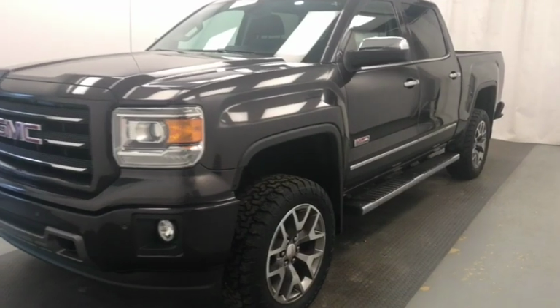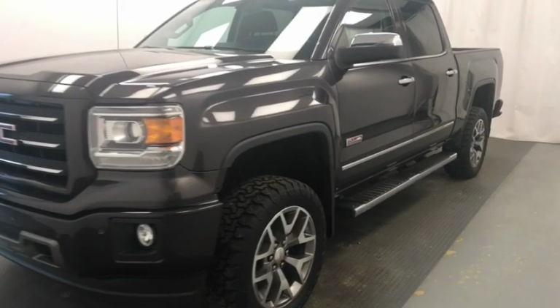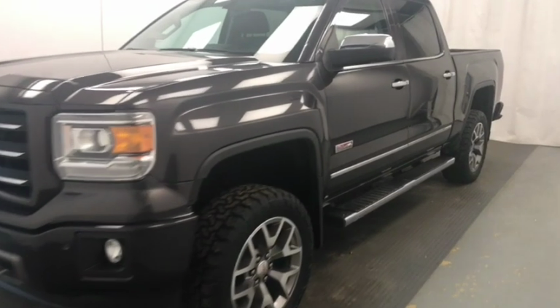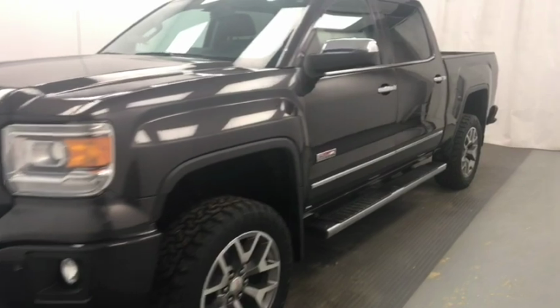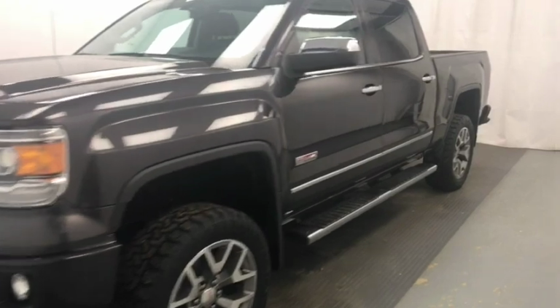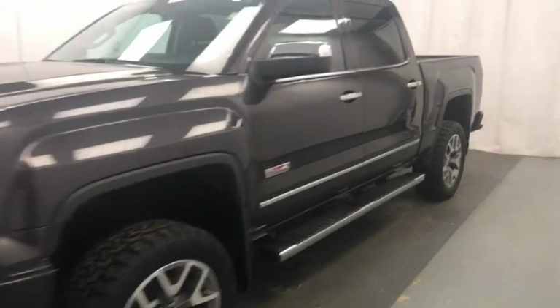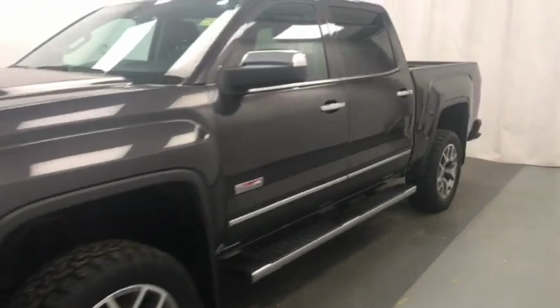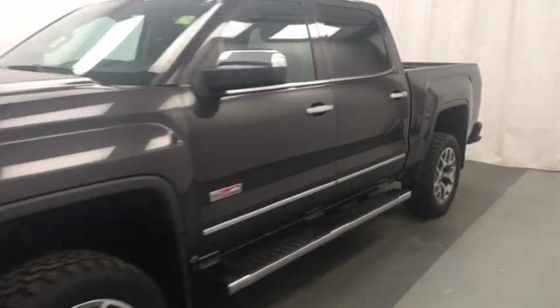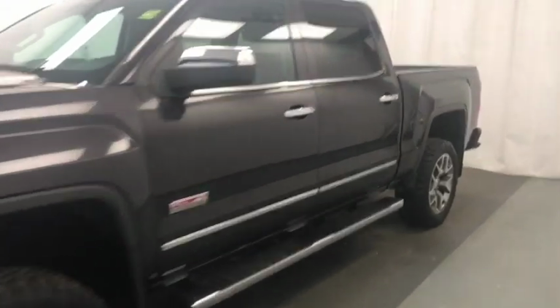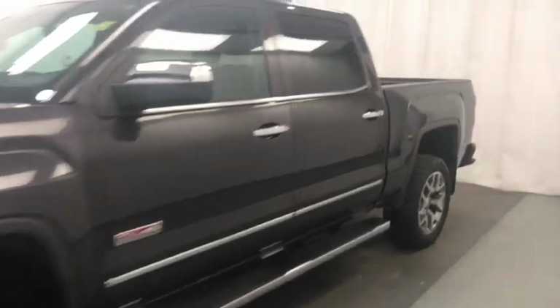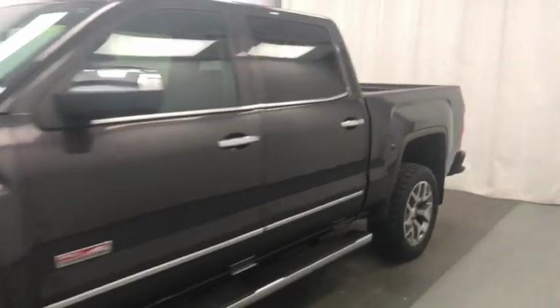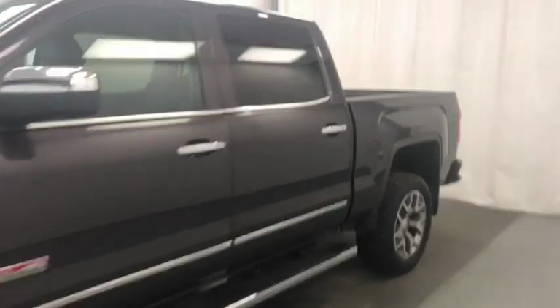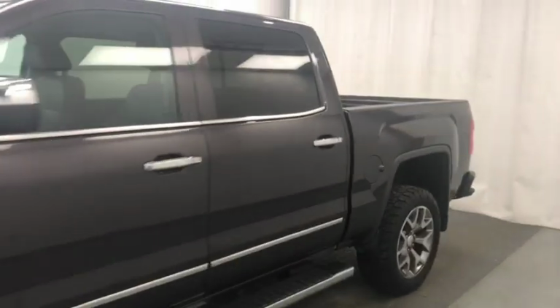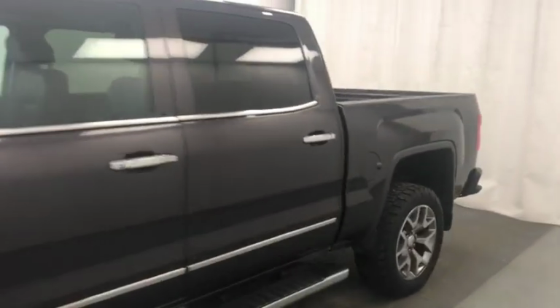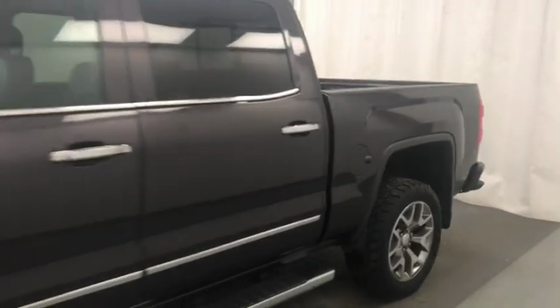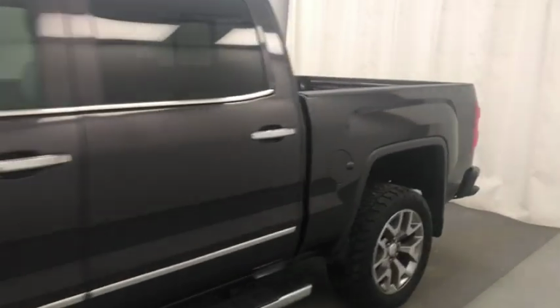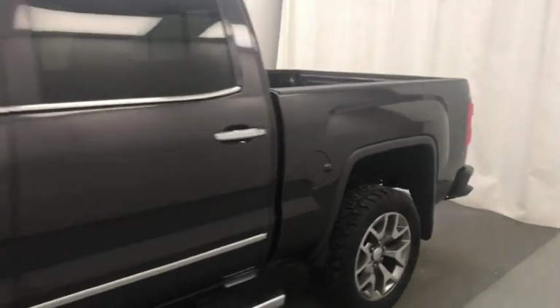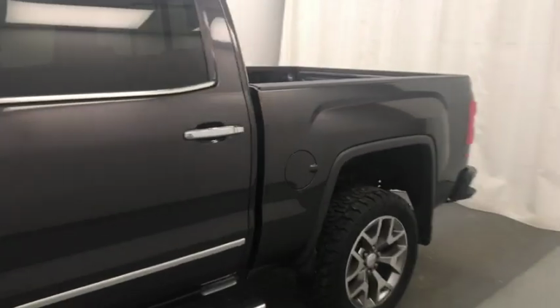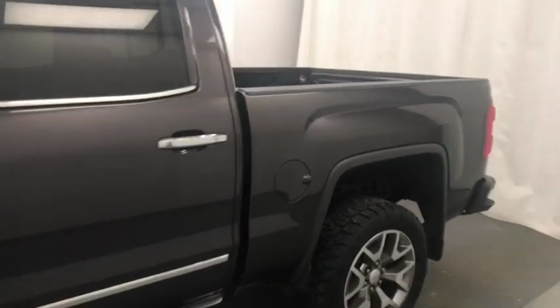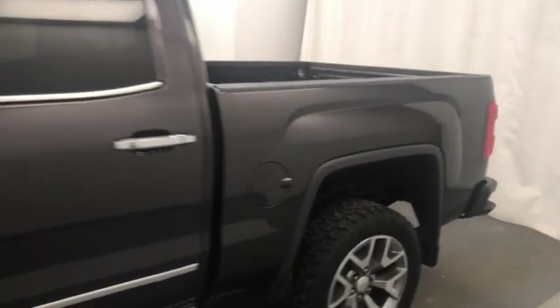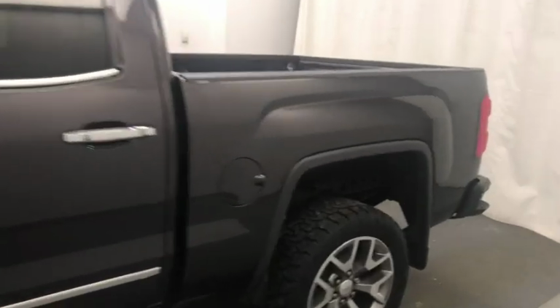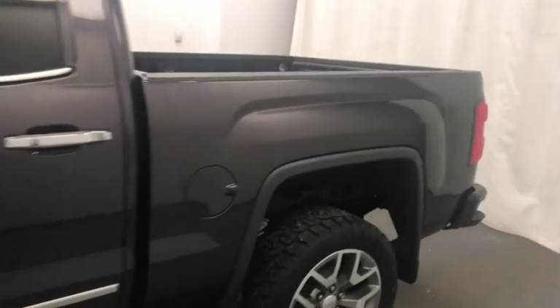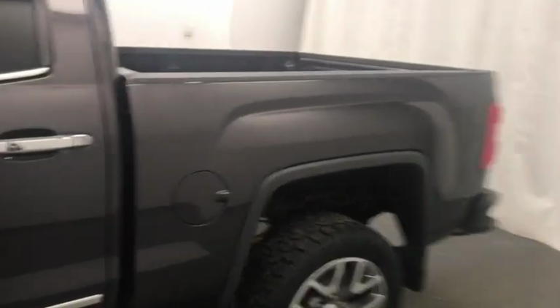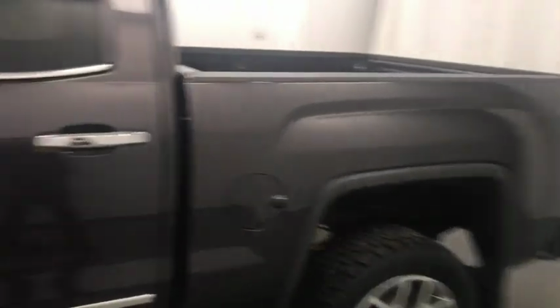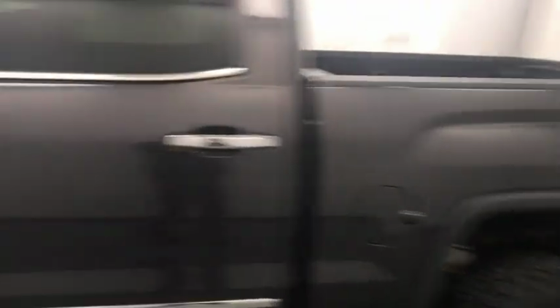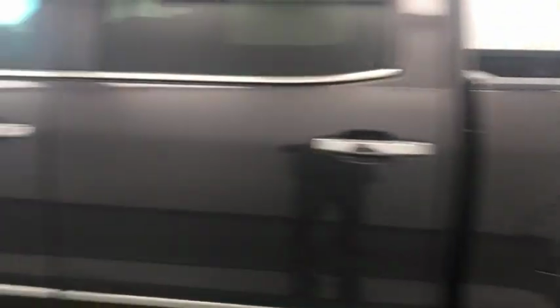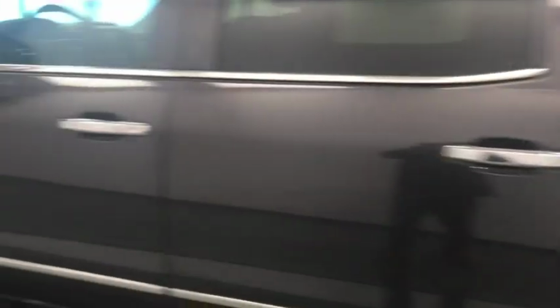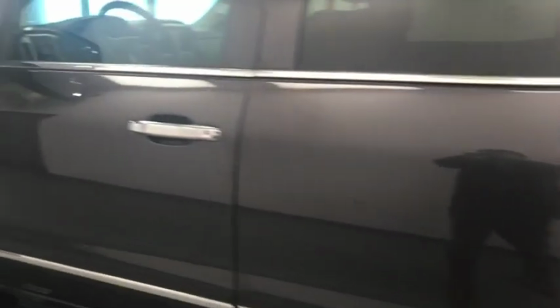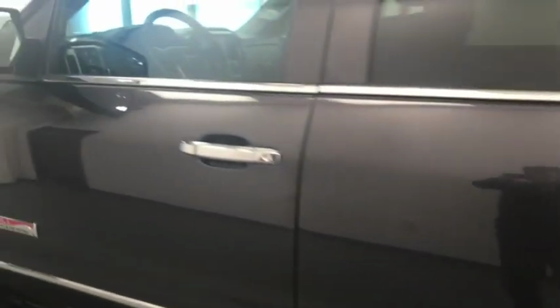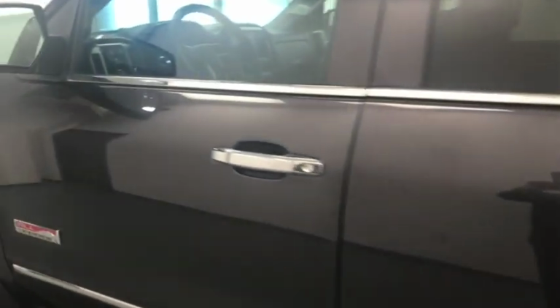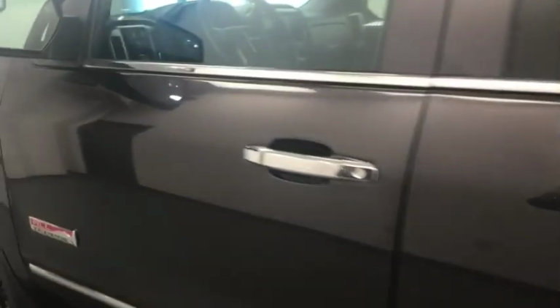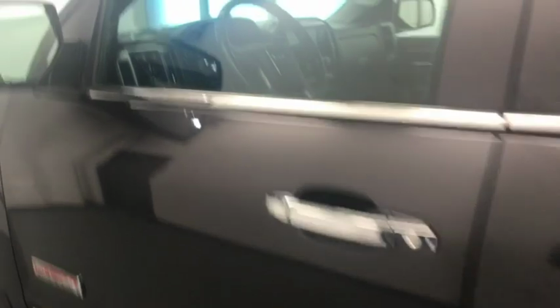Today we're reviewing stock number 158899 on a 2015 GMC Sierra 1500. Our exterior color is gray.